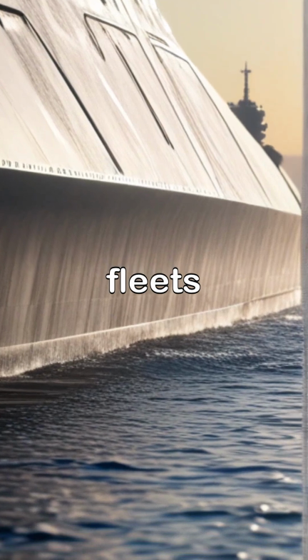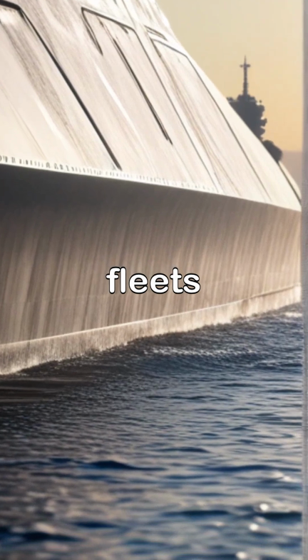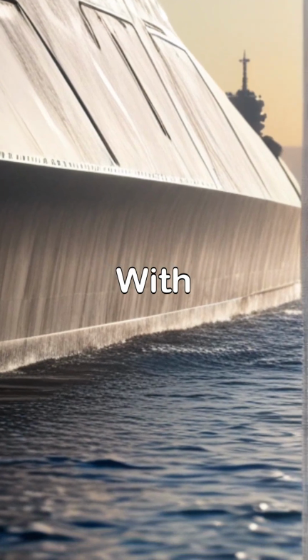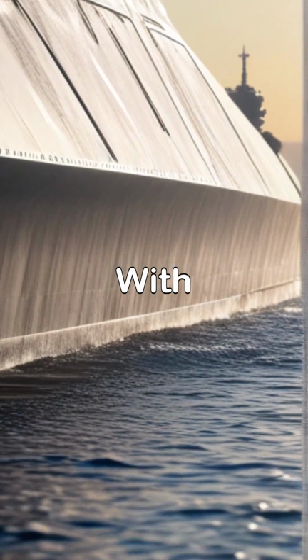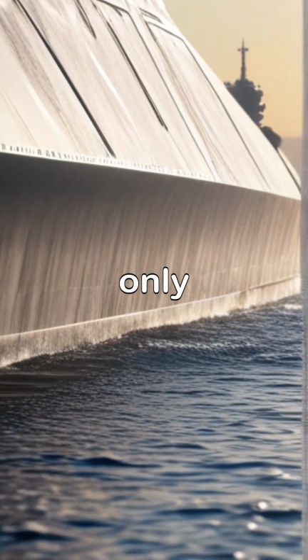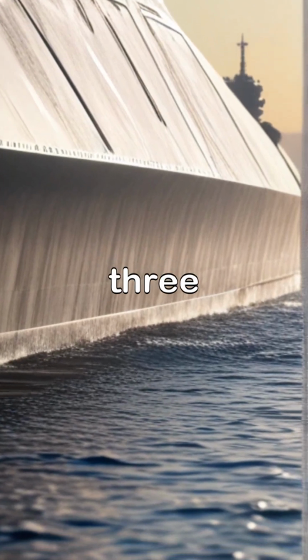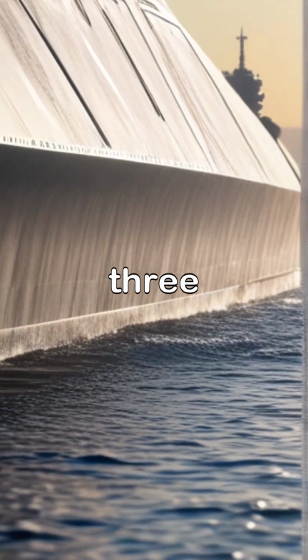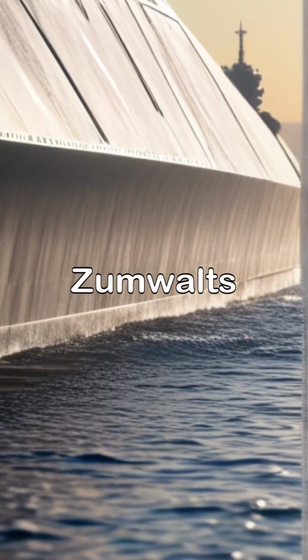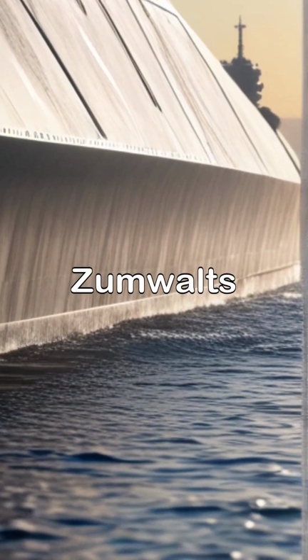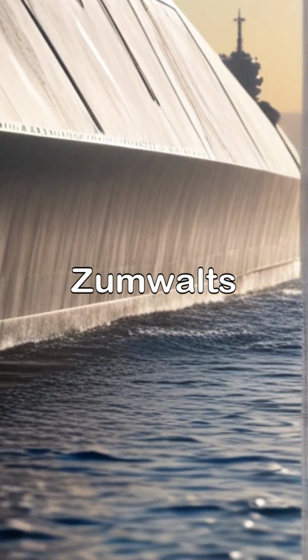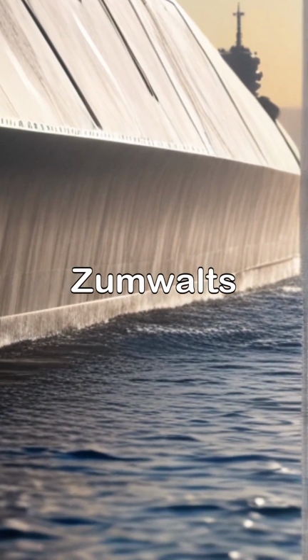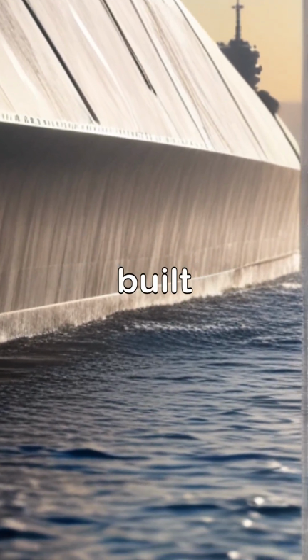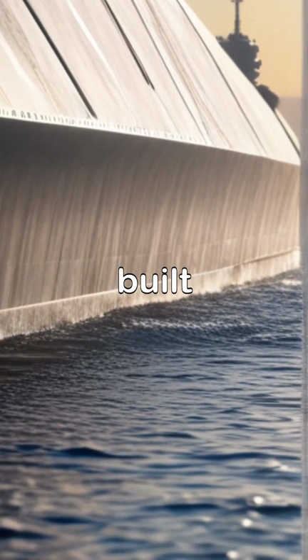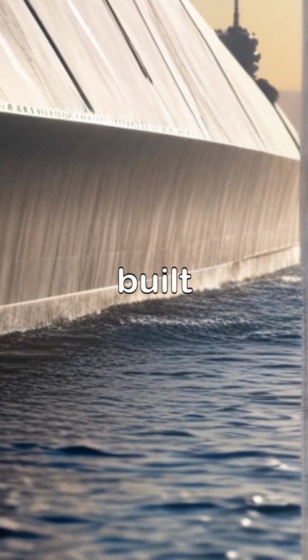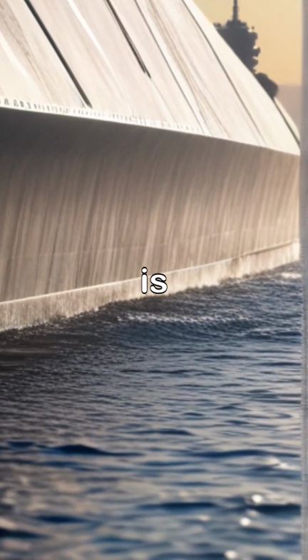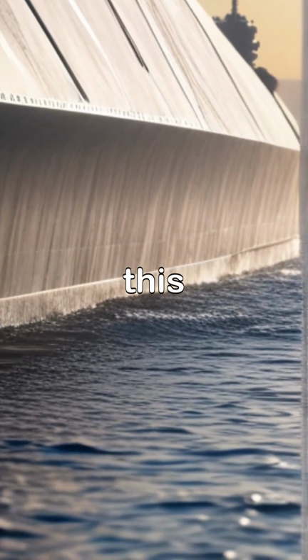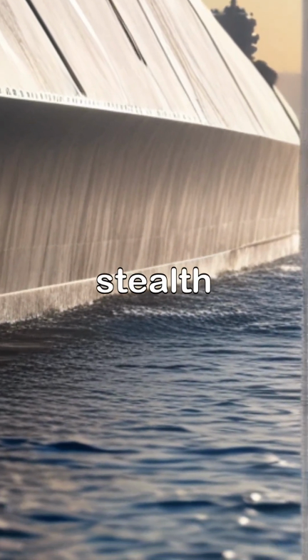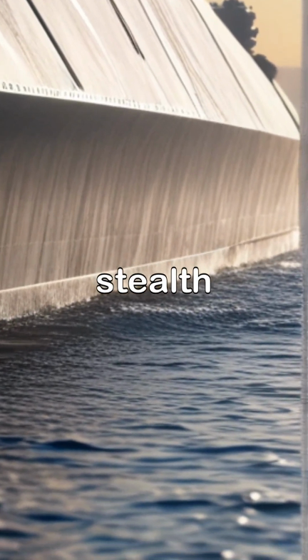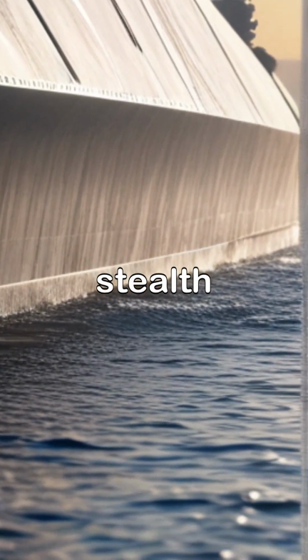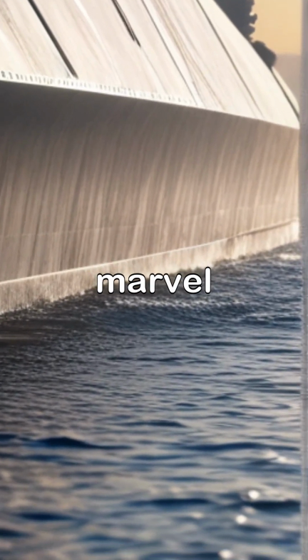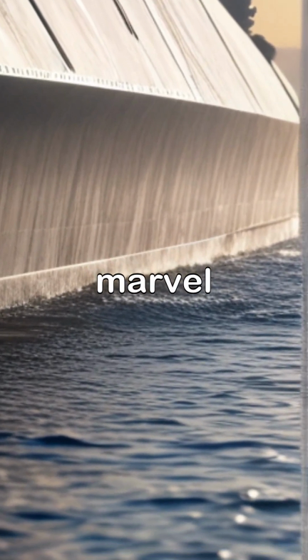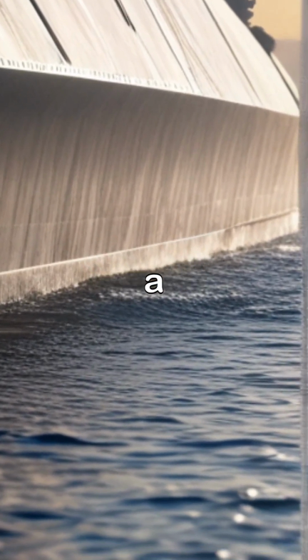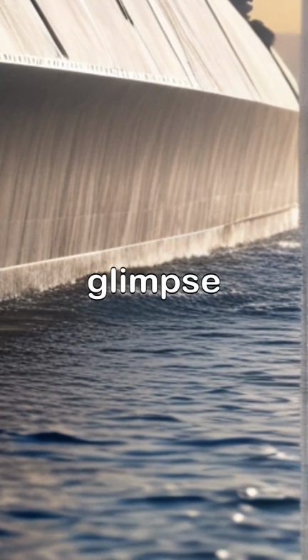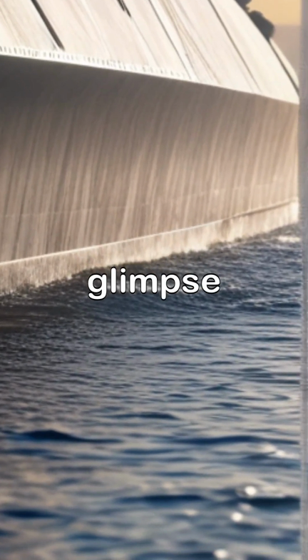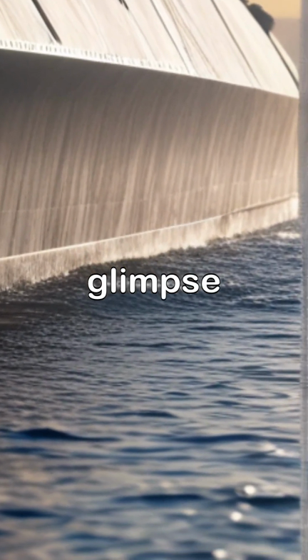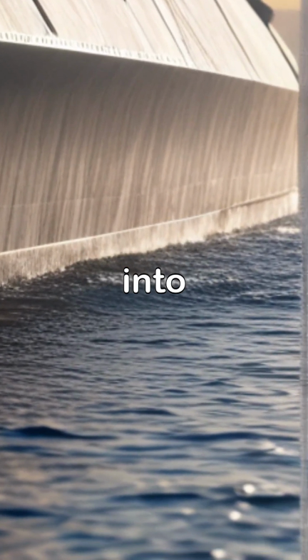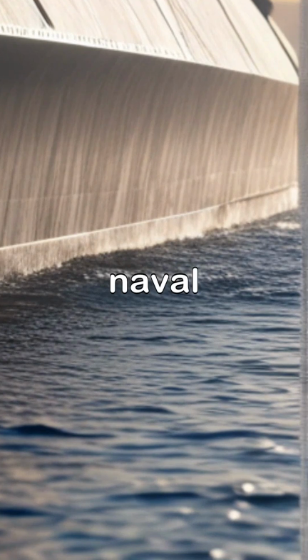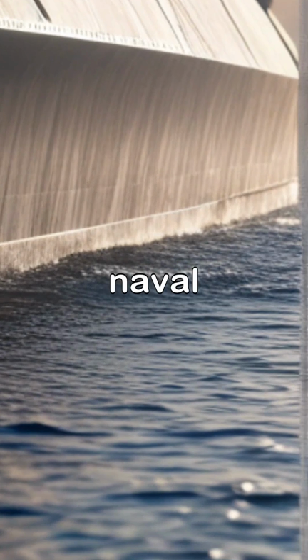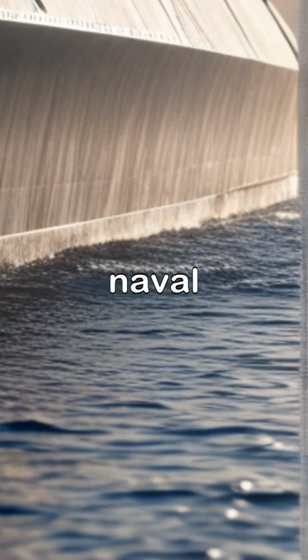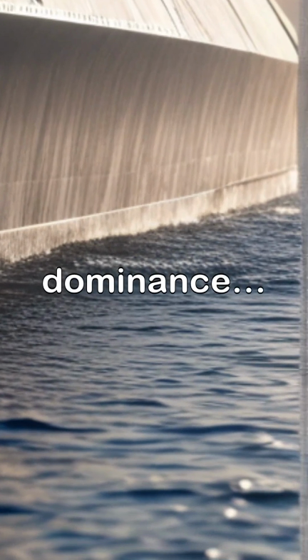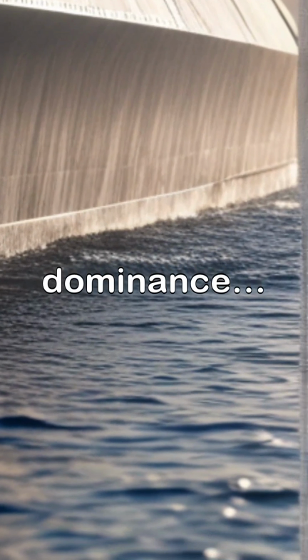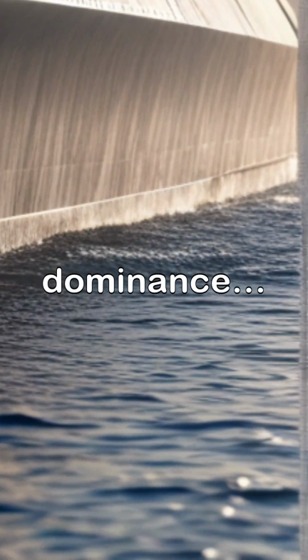With only three Zumwalts built, is this stealth marvel a glimpse into naval dominance, or a costly experiment?